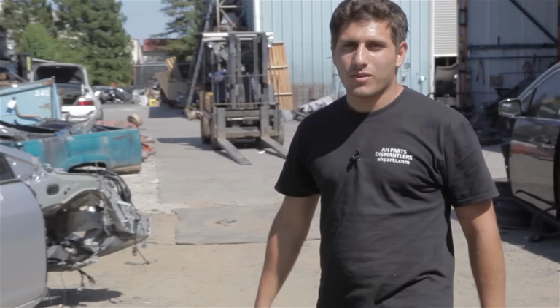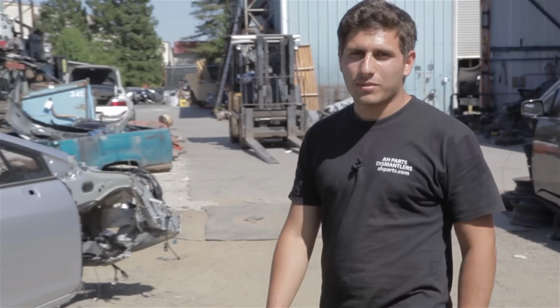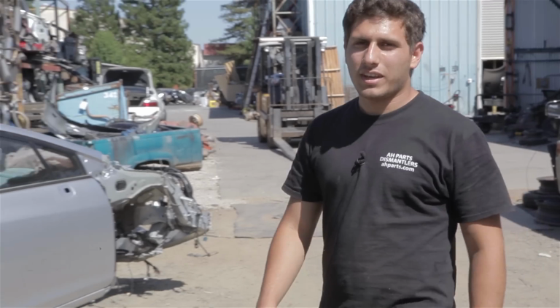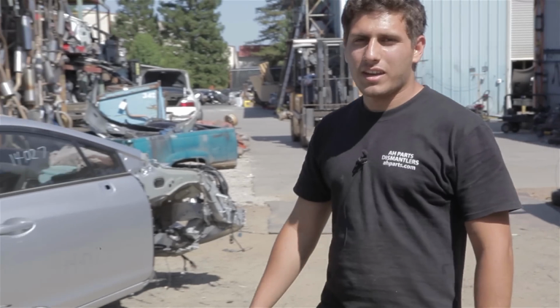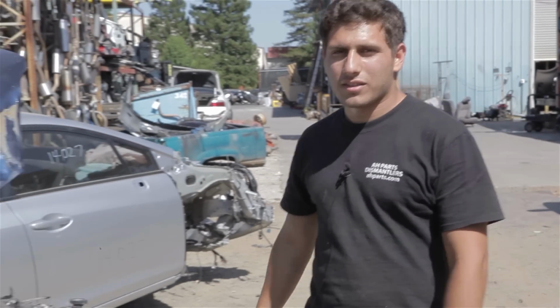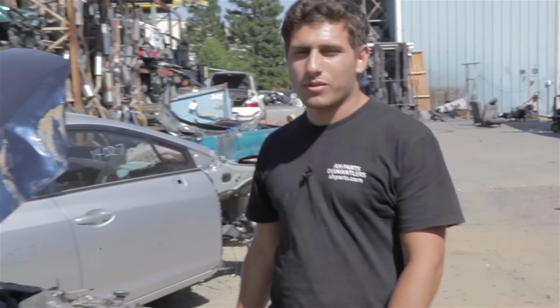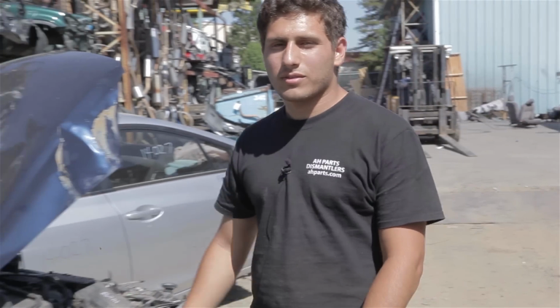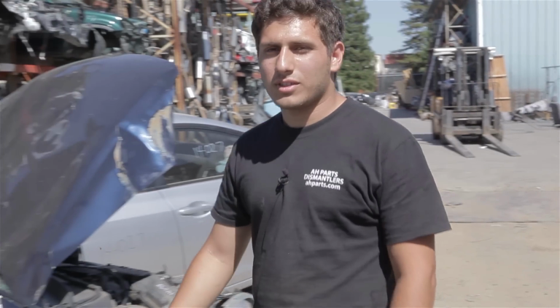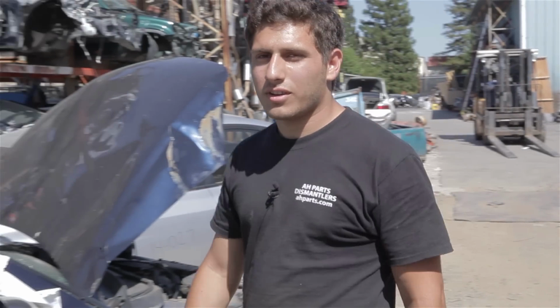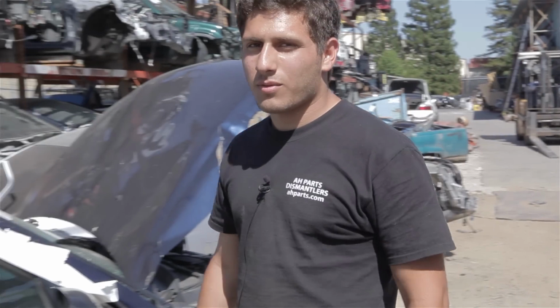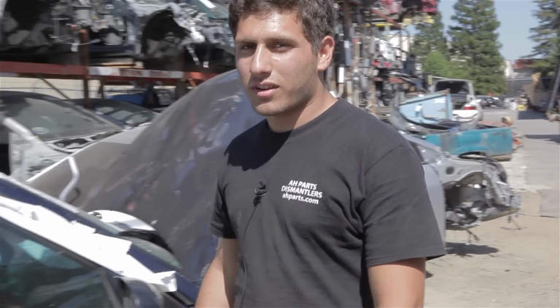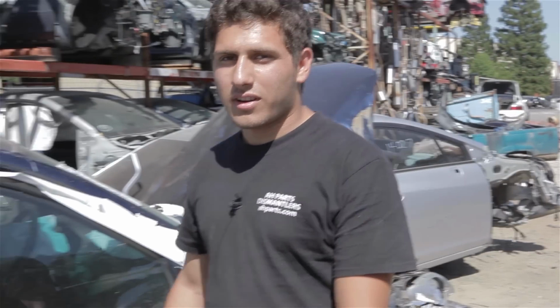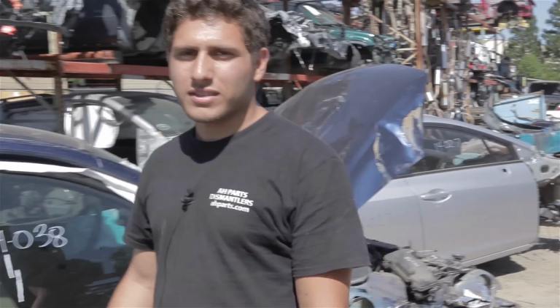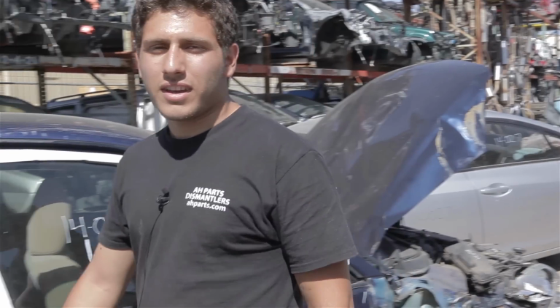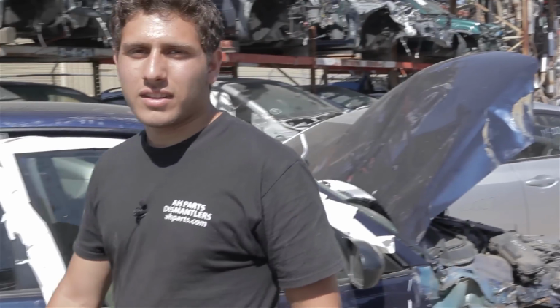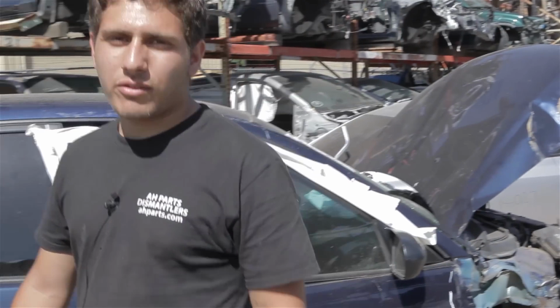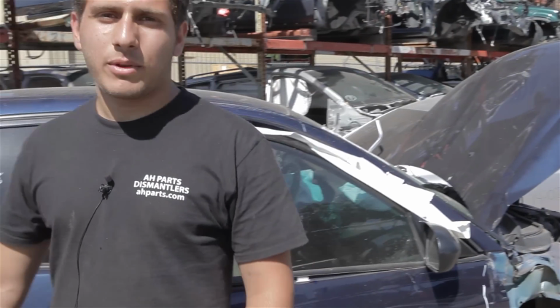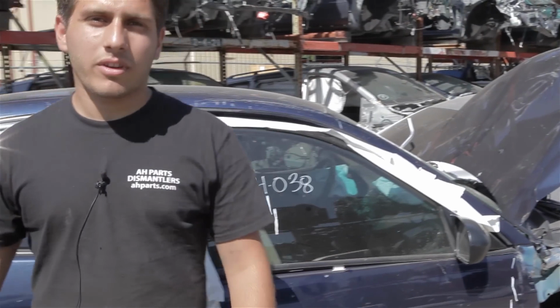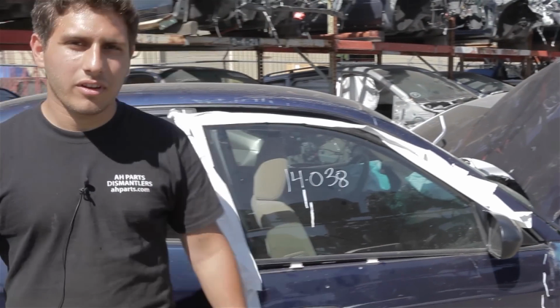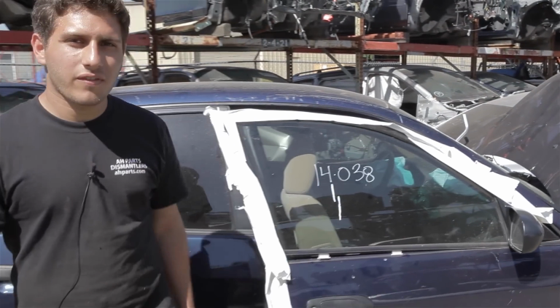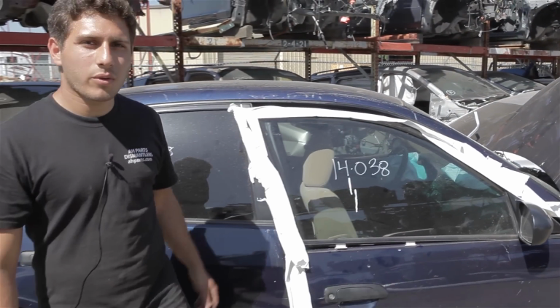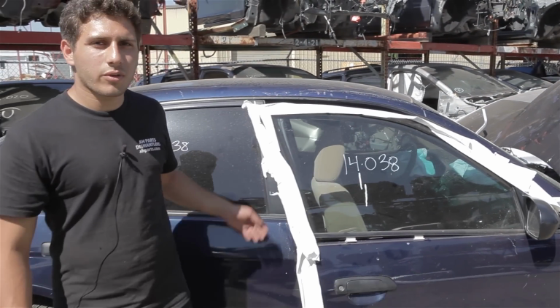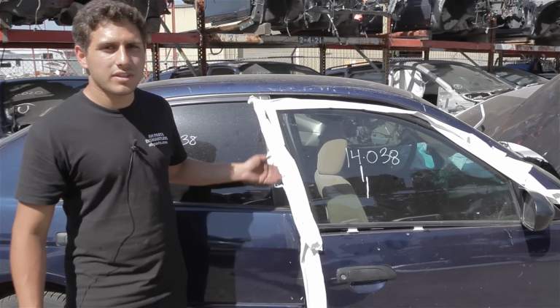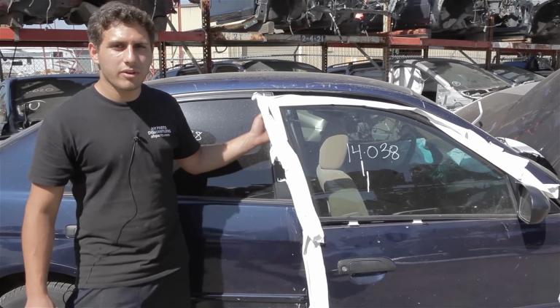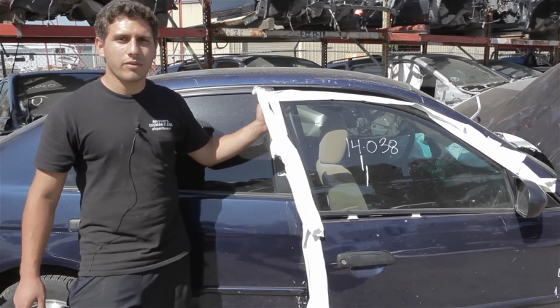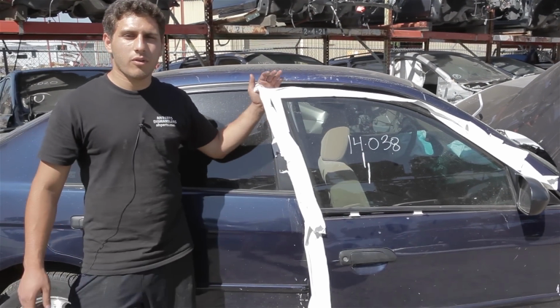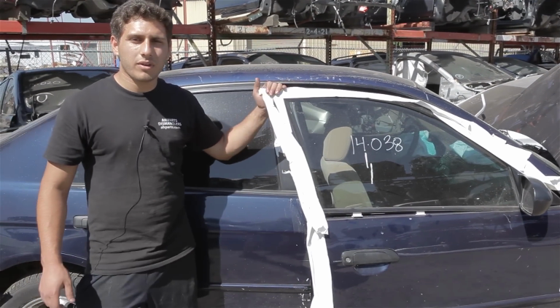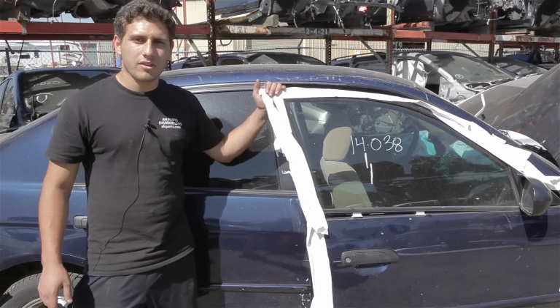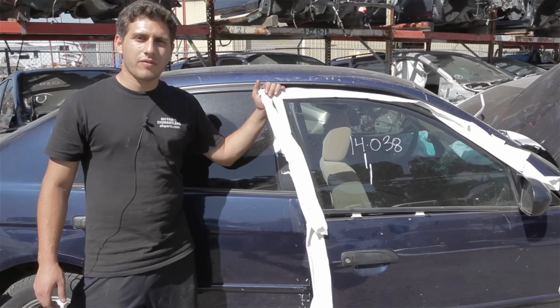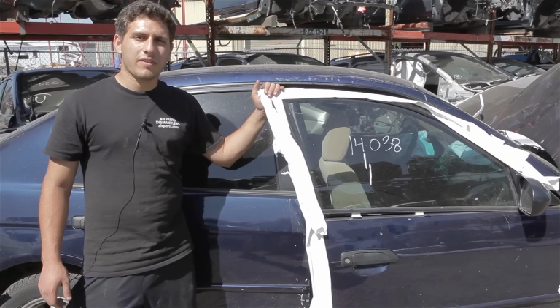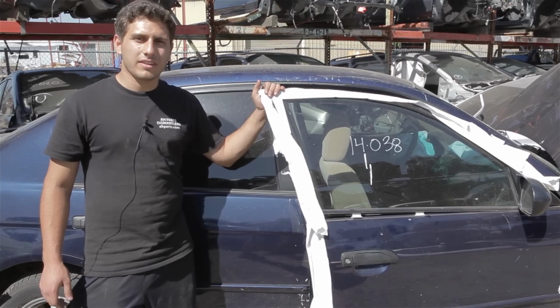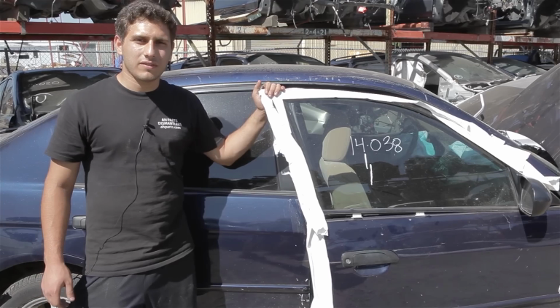Welcome to AAH Tutorials, where we show you how to work on cars. Today we're going to be working on a four-door seatbelt for a 01-05 Honda Civic.